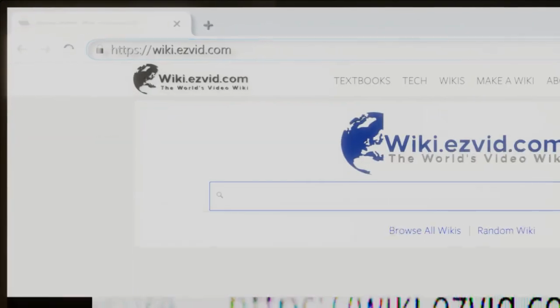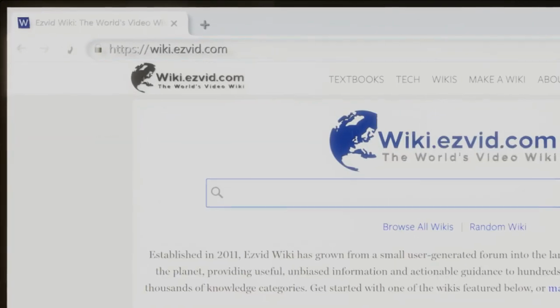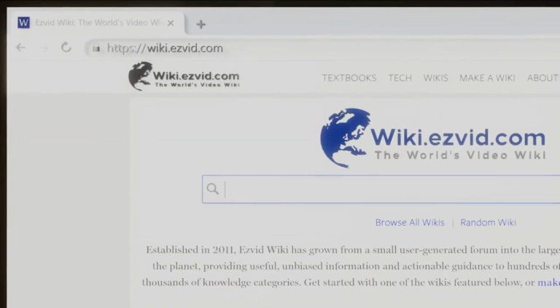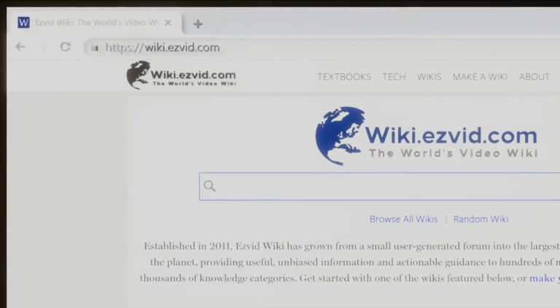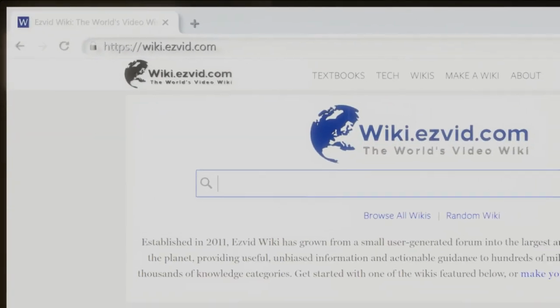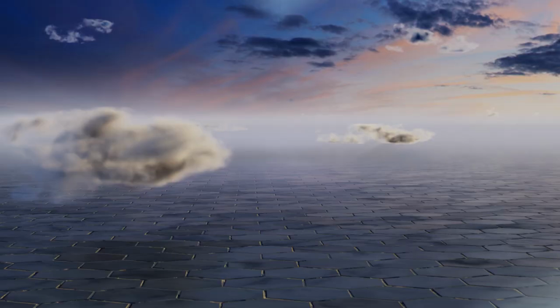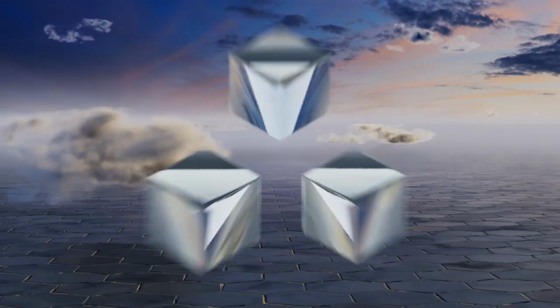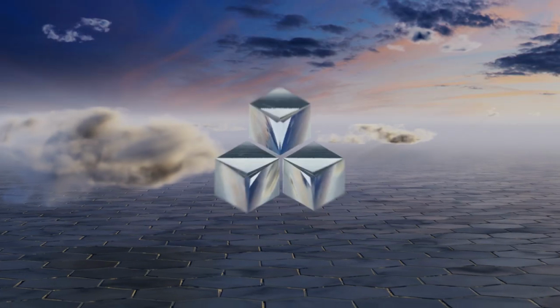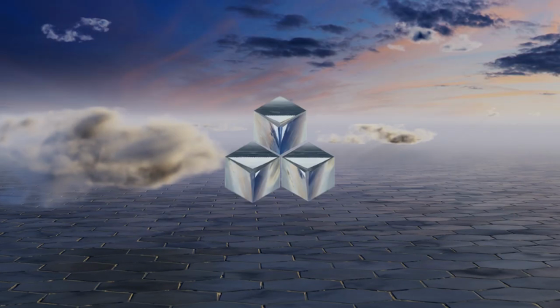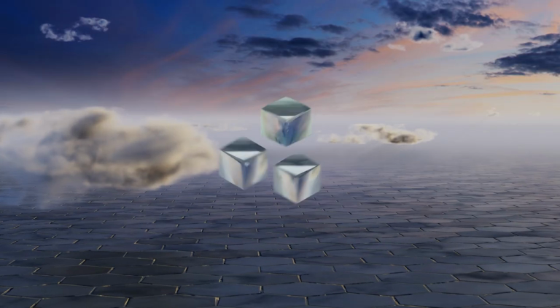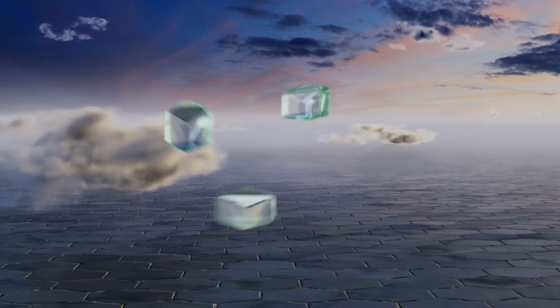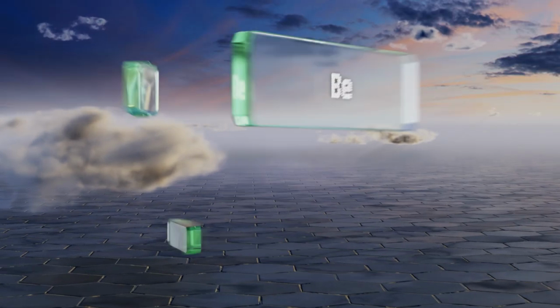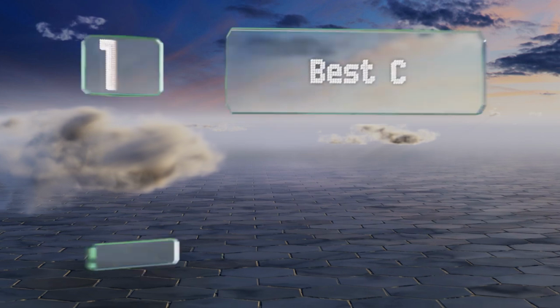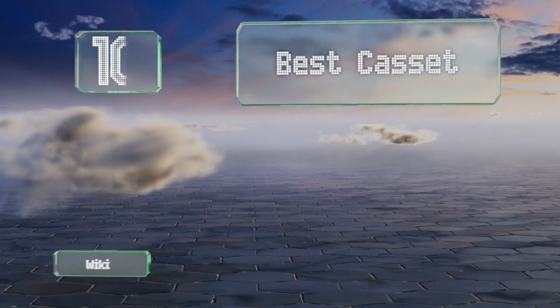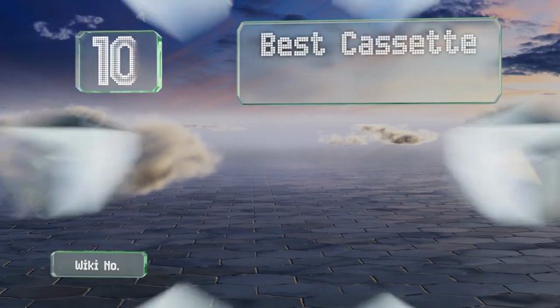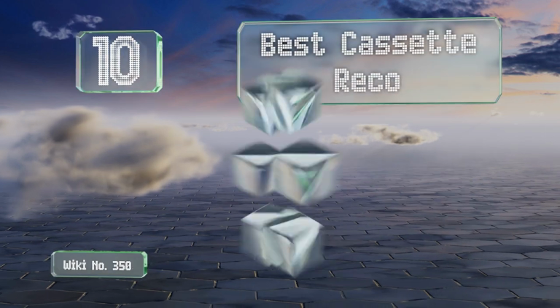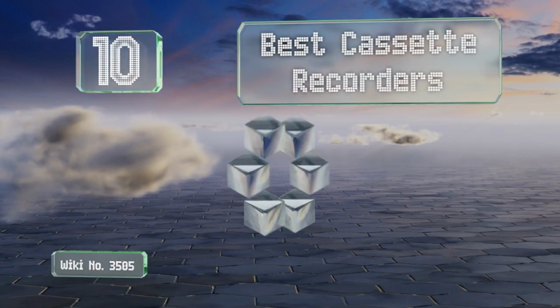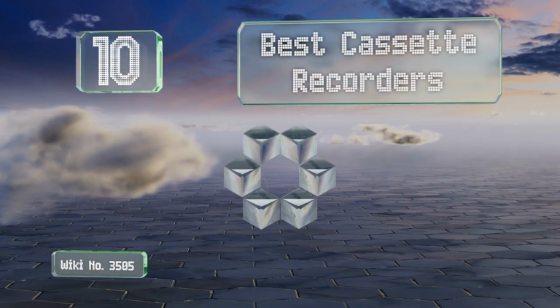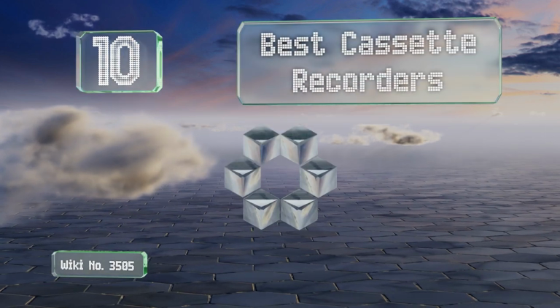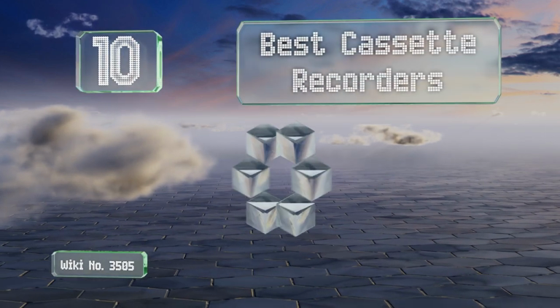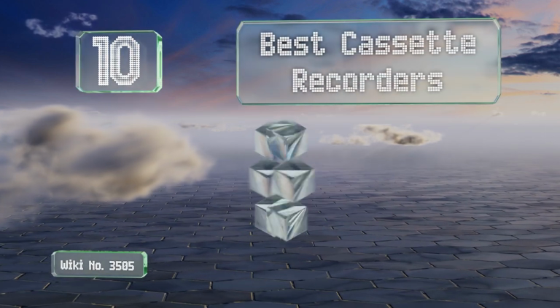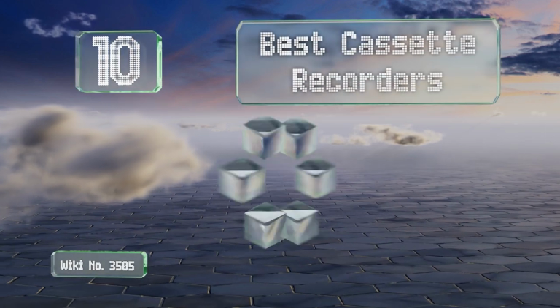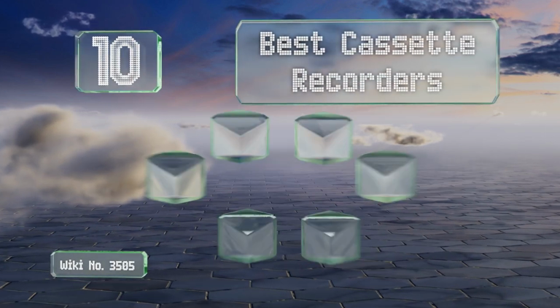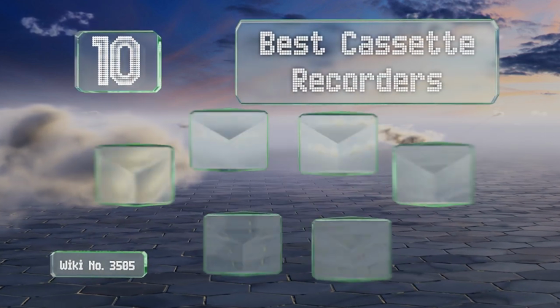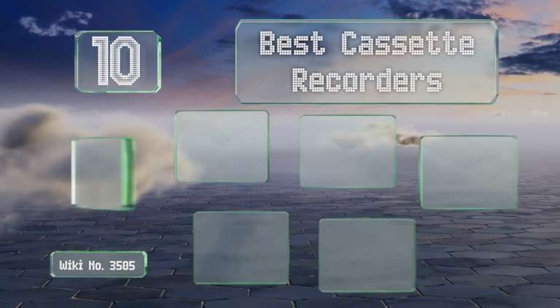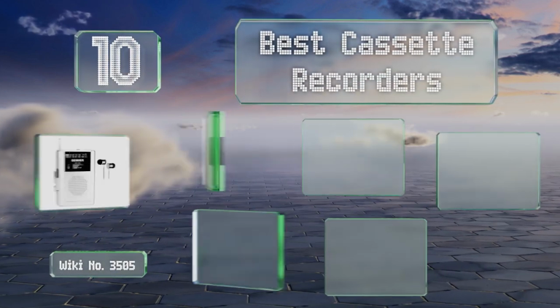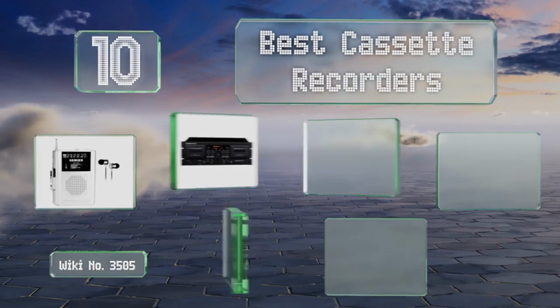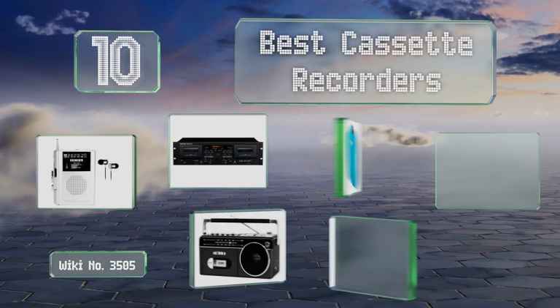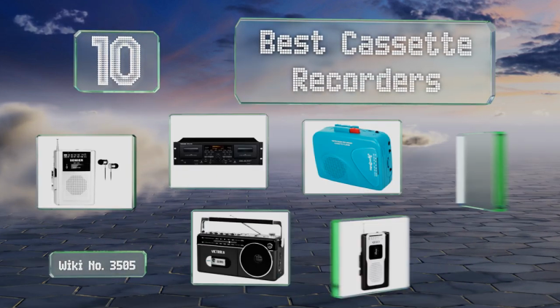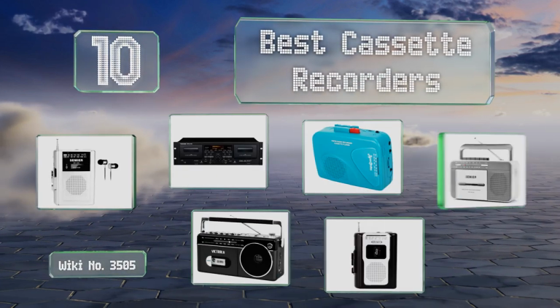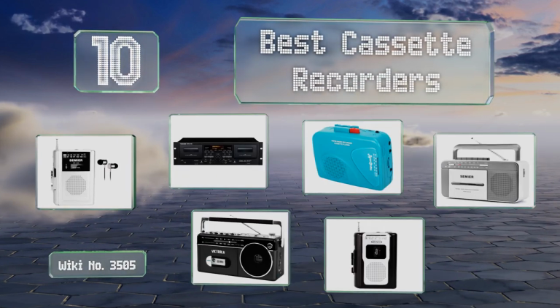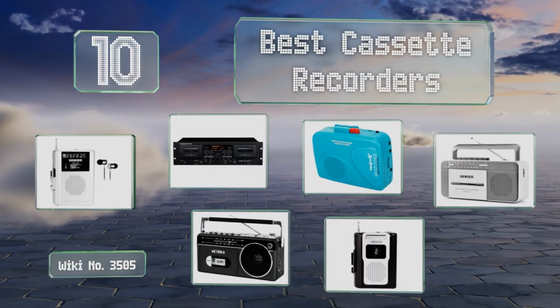EasyVid presents the 10 best cassette recorders. Let's get started with the list.